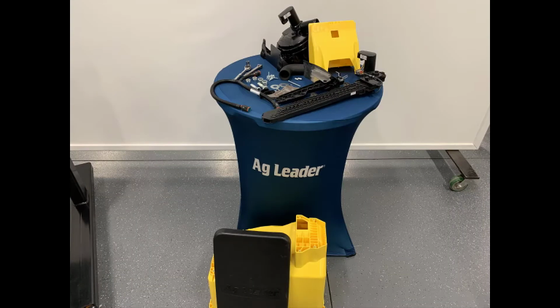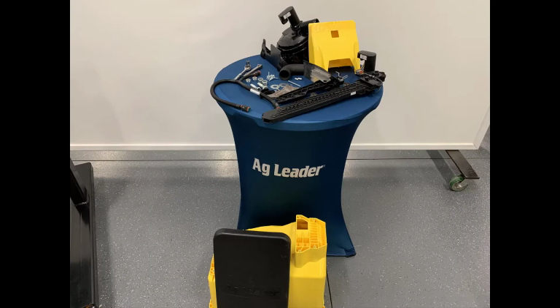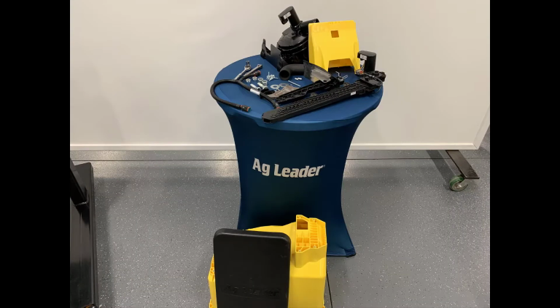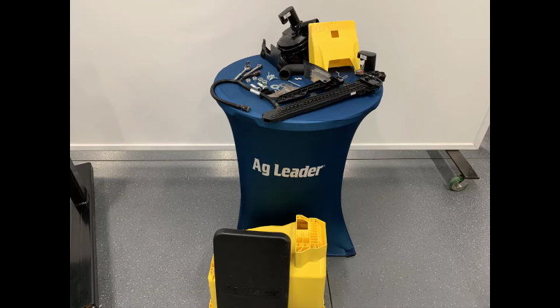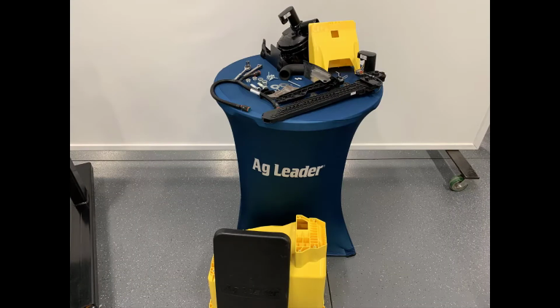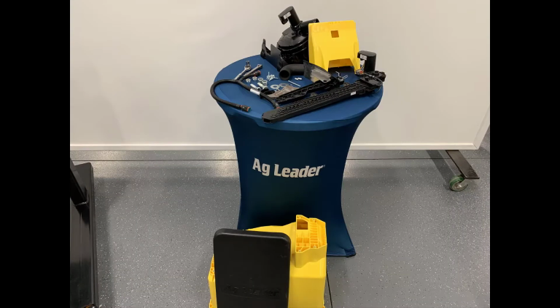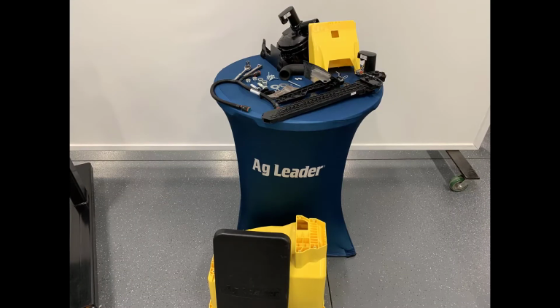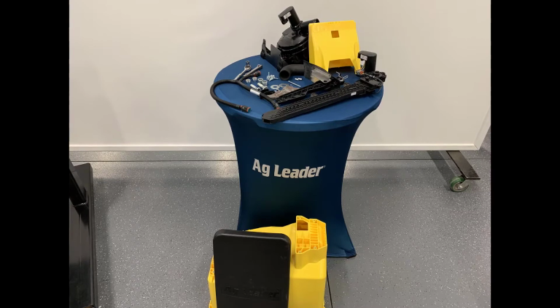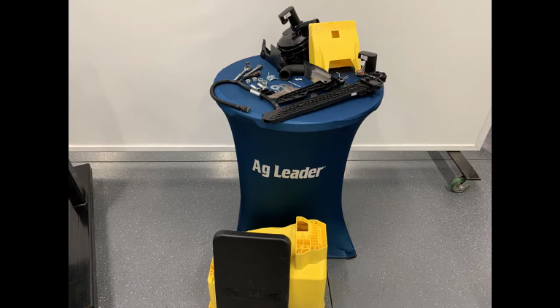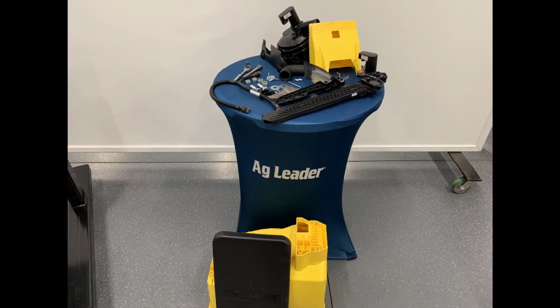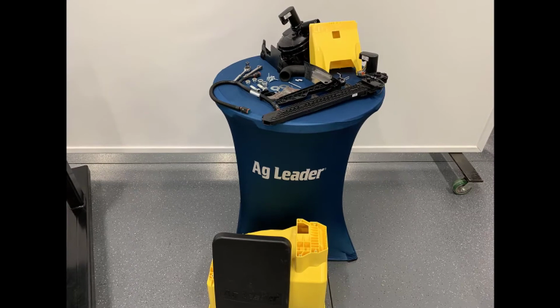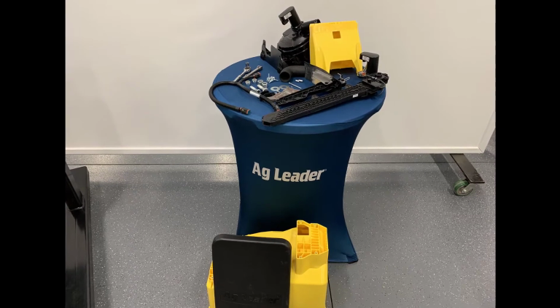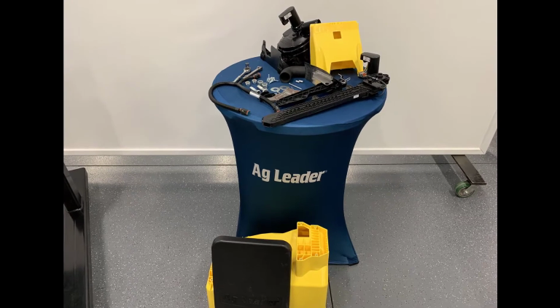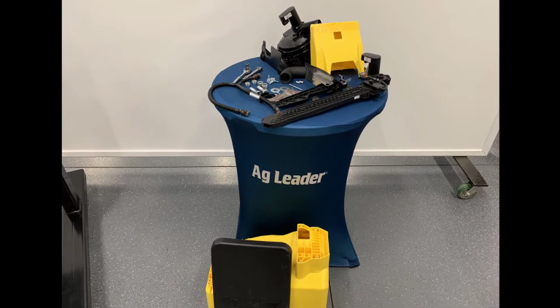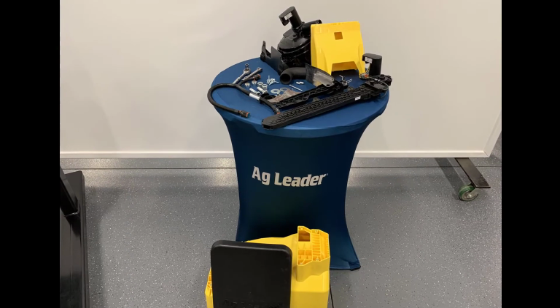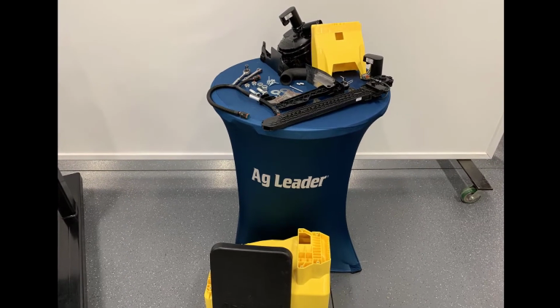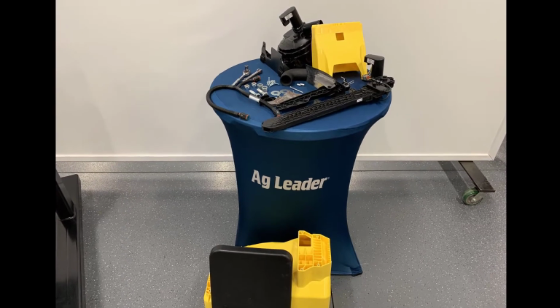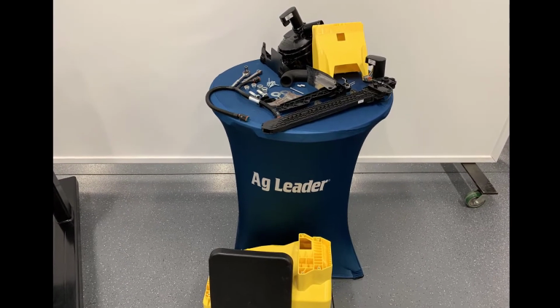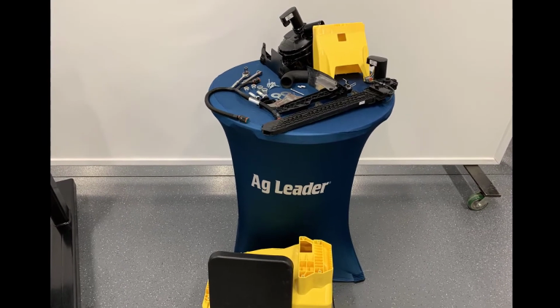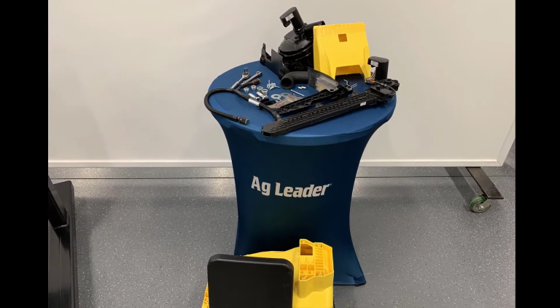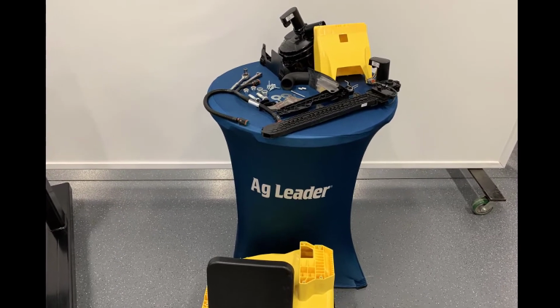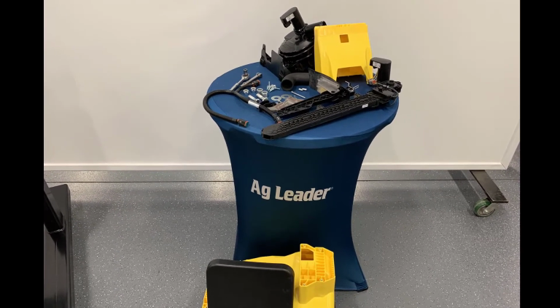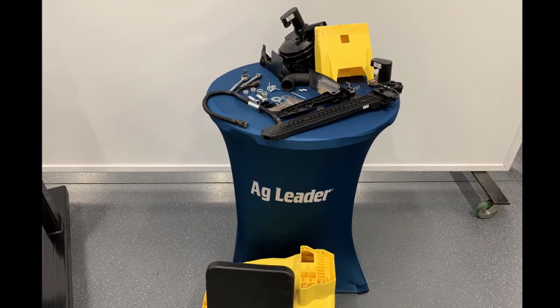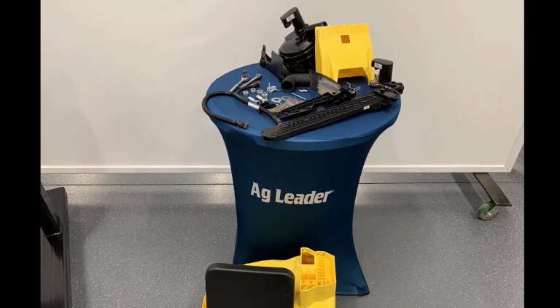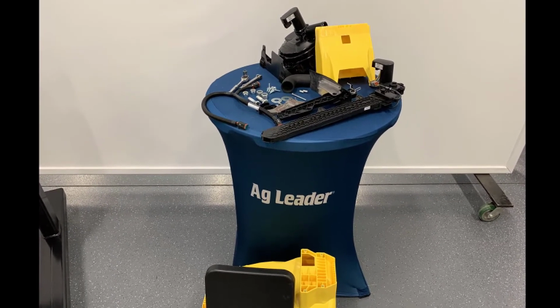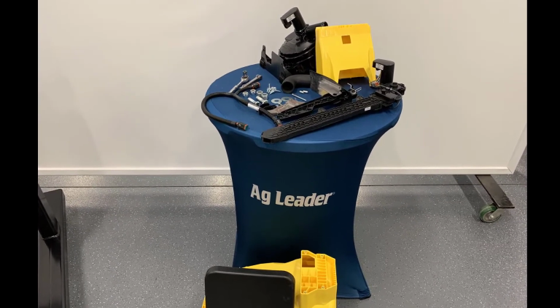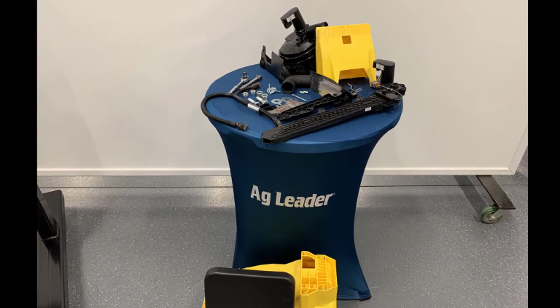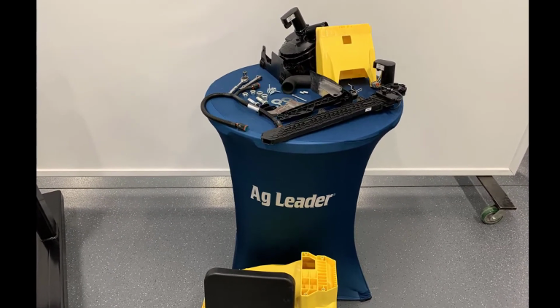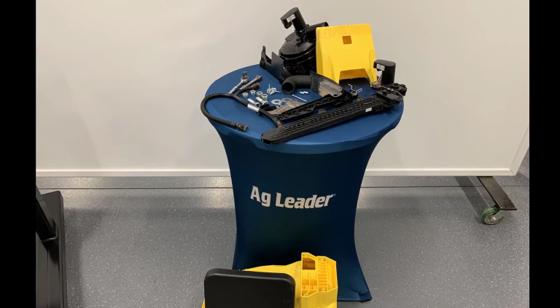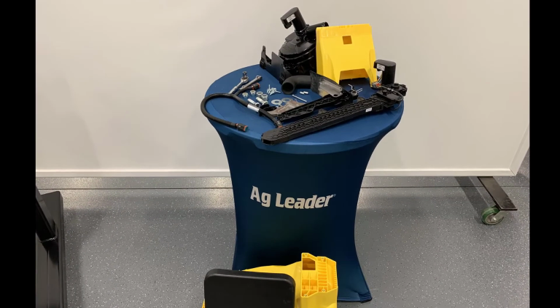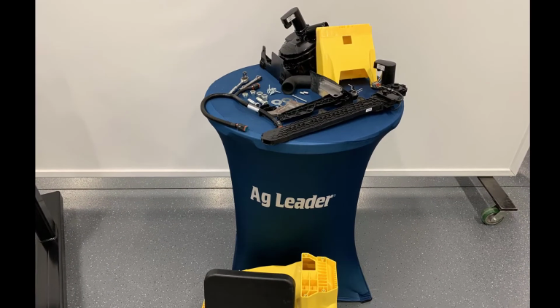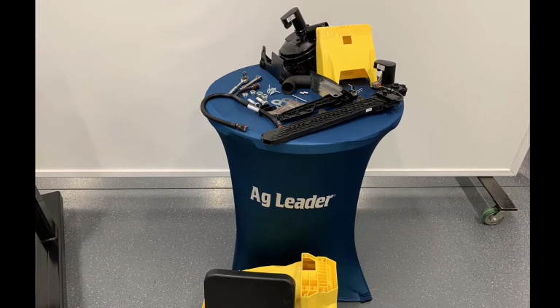Before you begin, verify you have all the required parts indicated in your installation instructions.